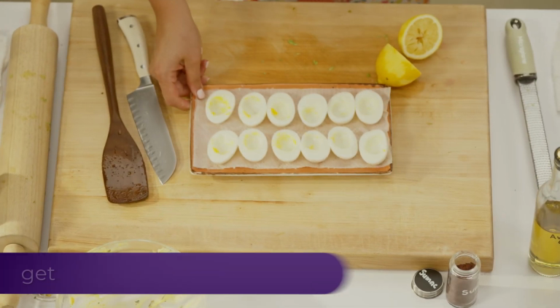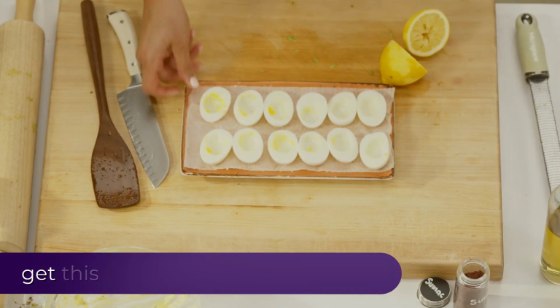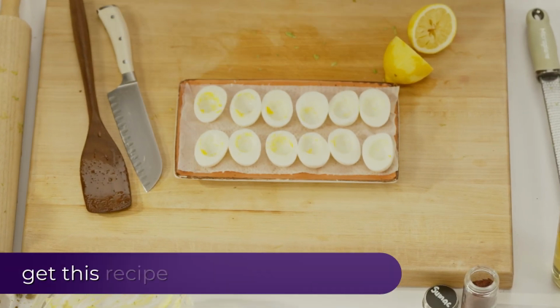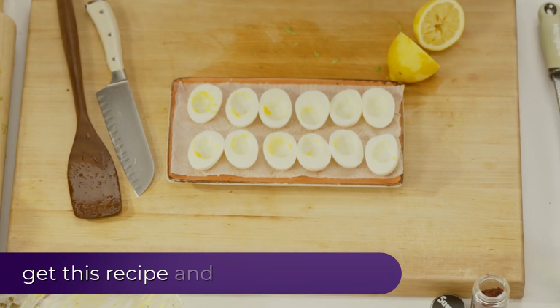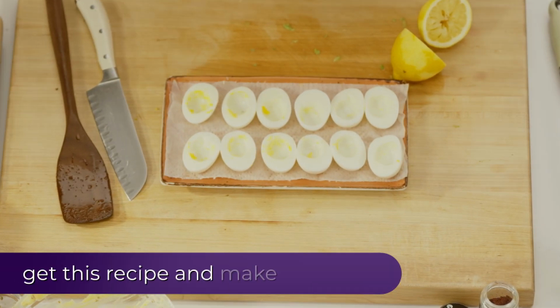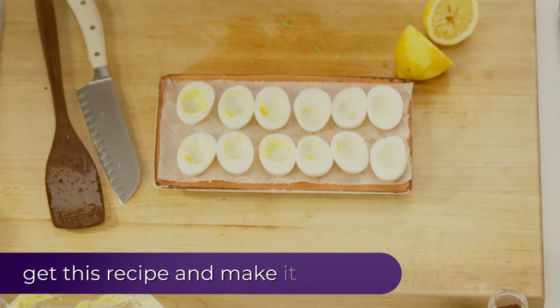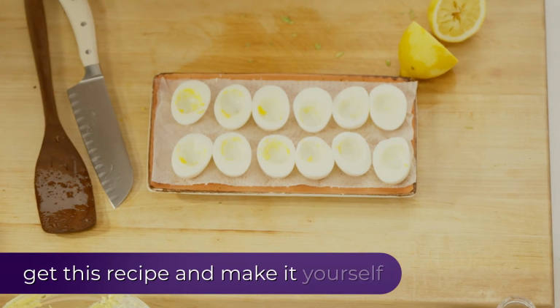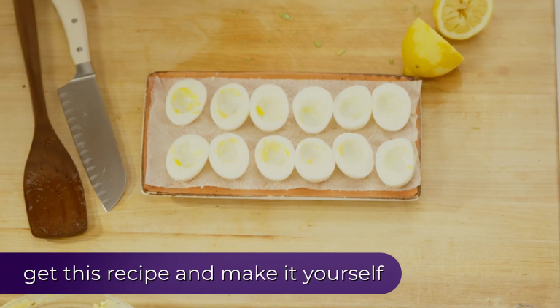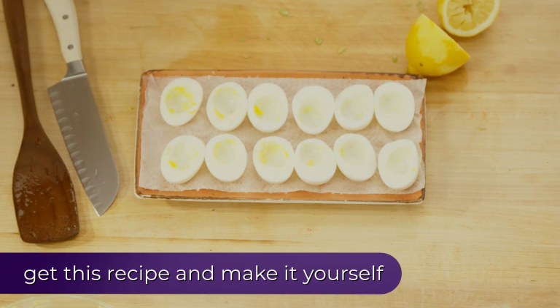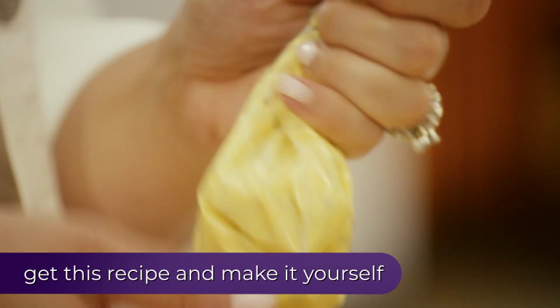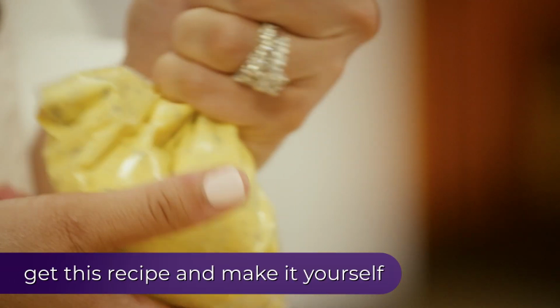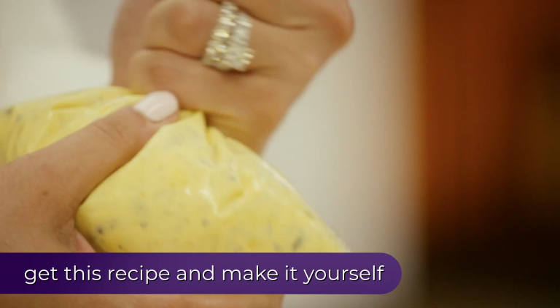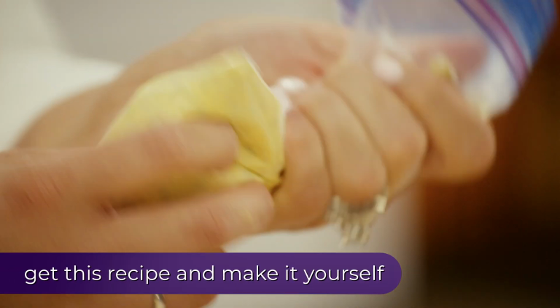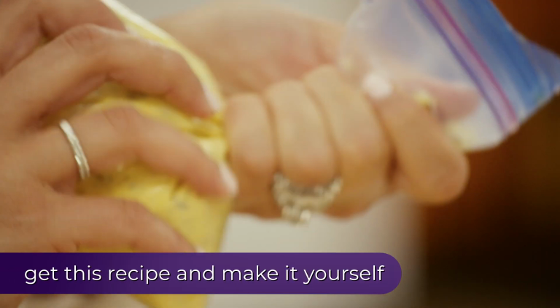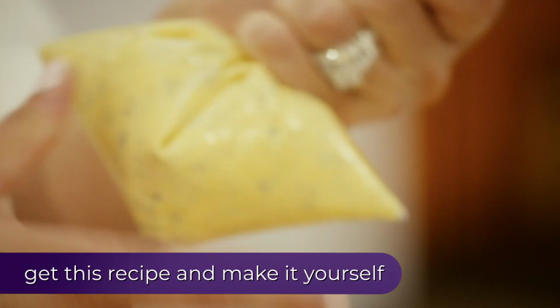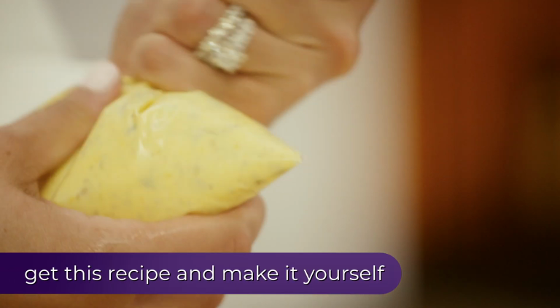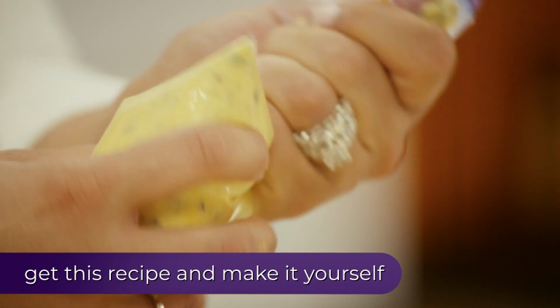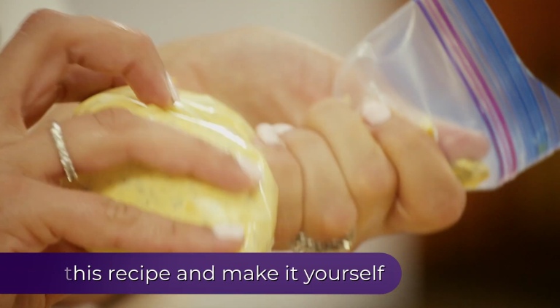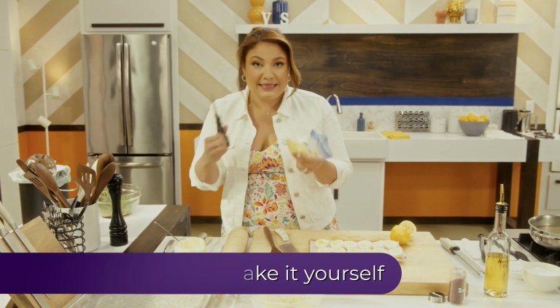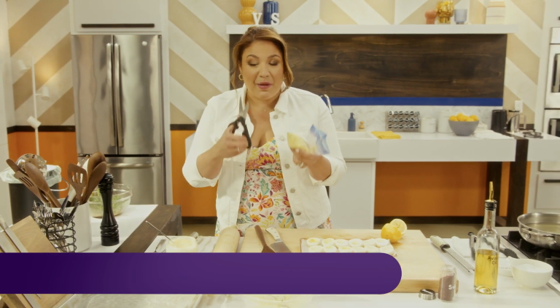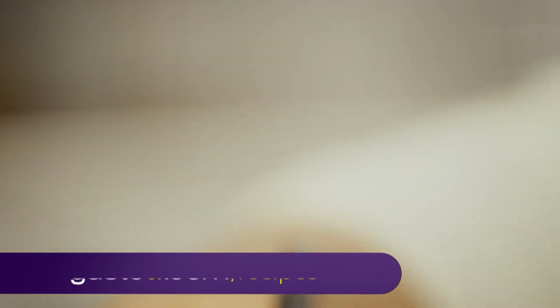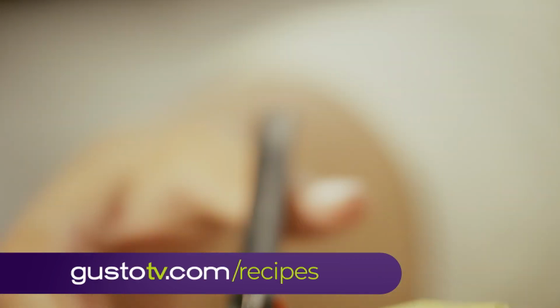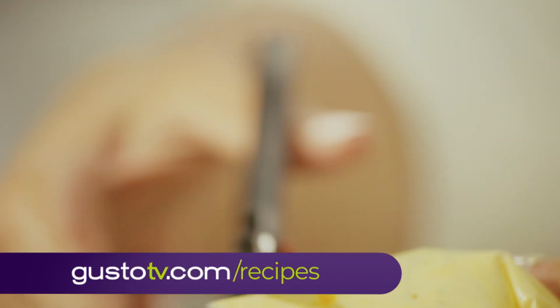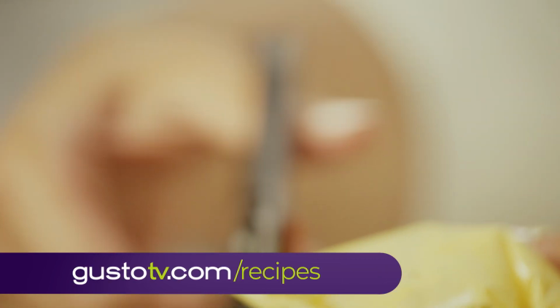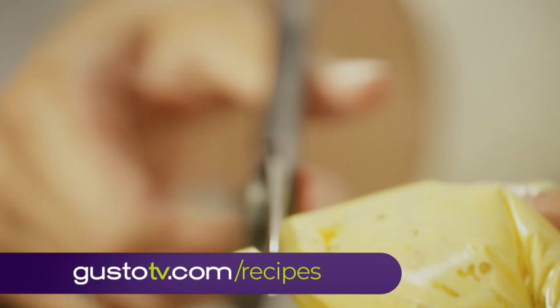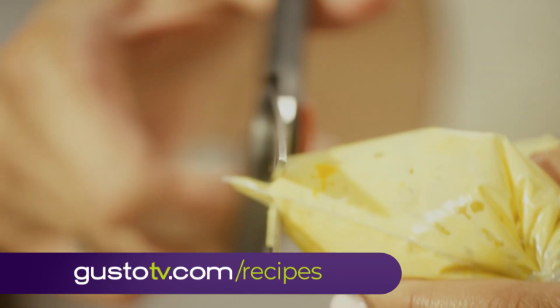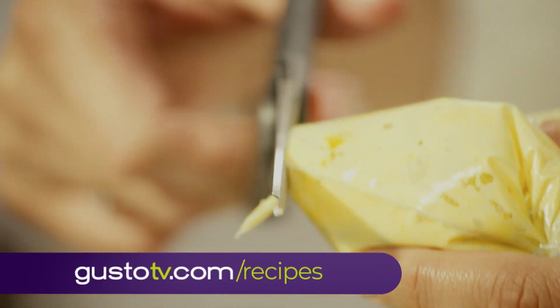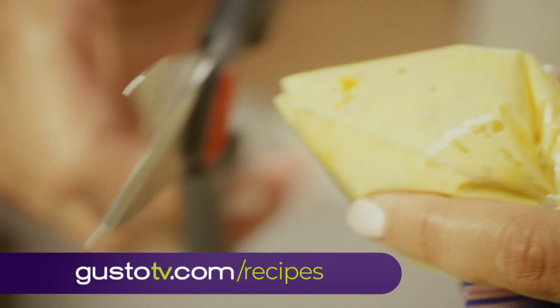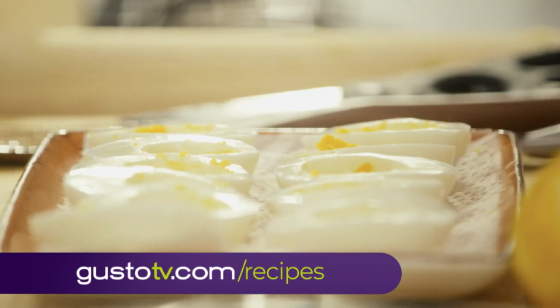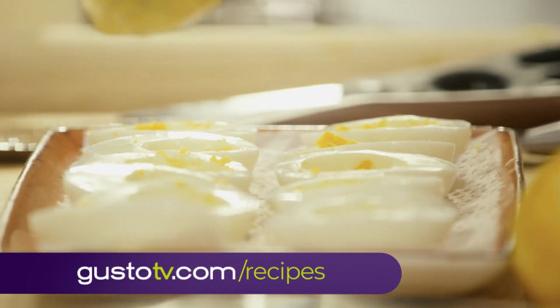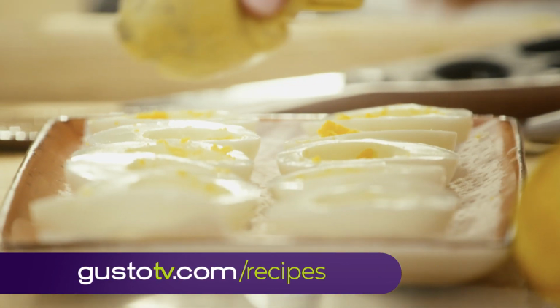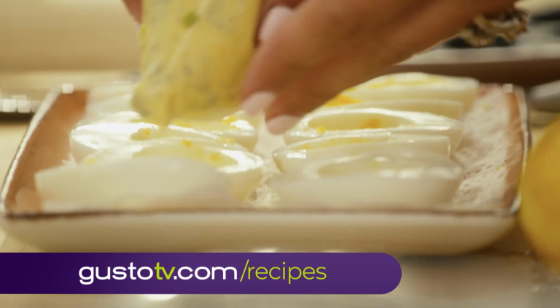Now, you don't need a piping bag for this — just a regular plastic bag. Snip off the end and pipe away.